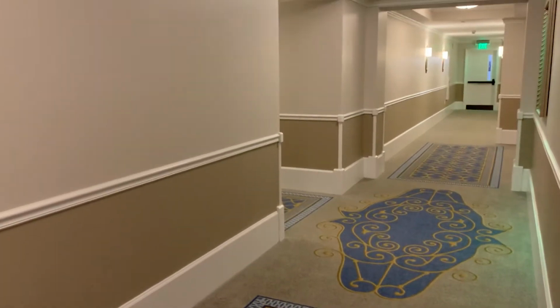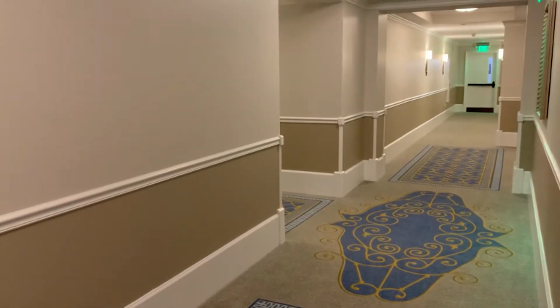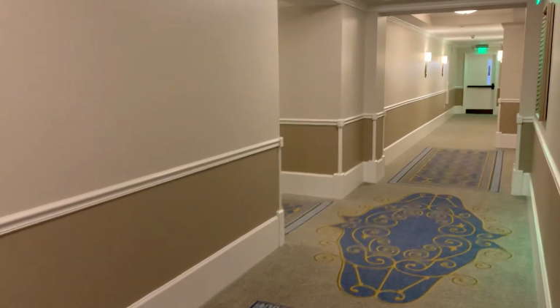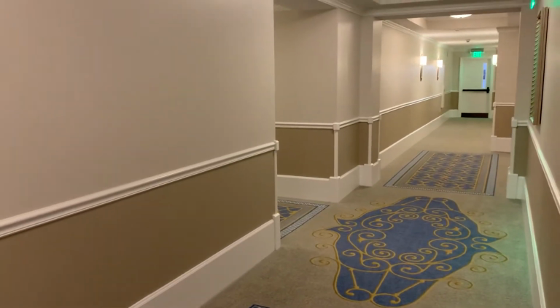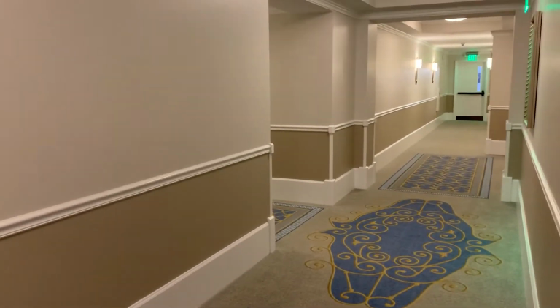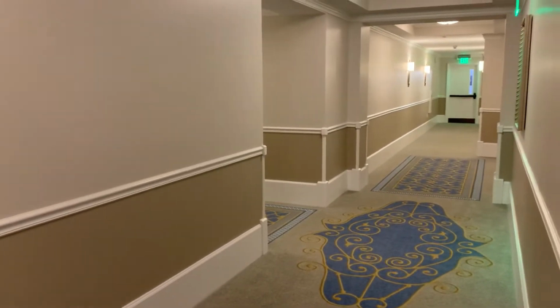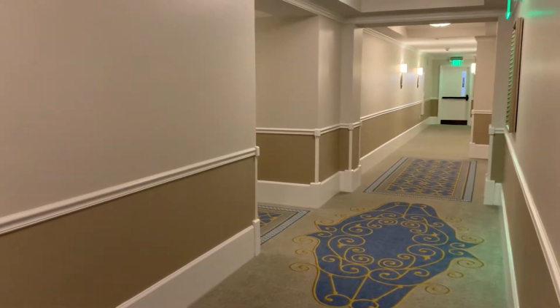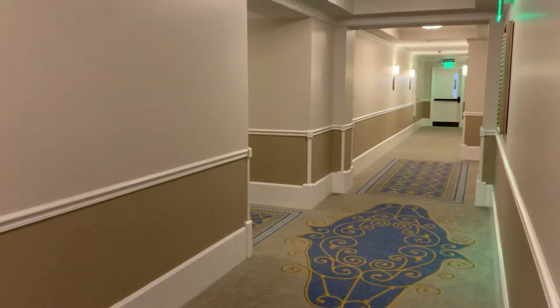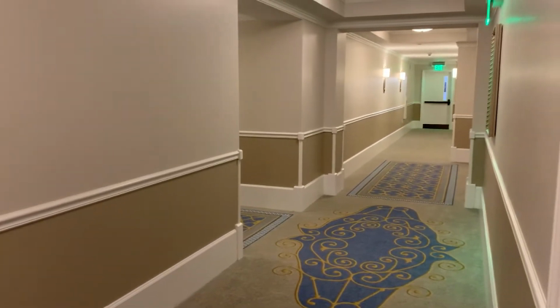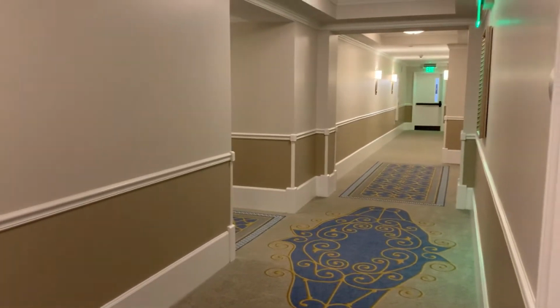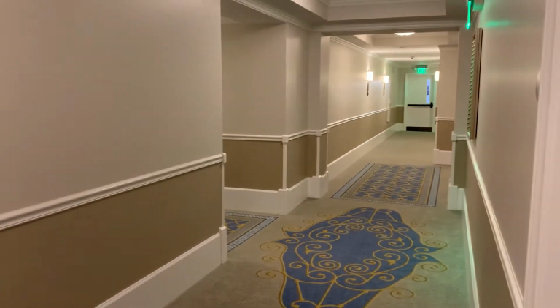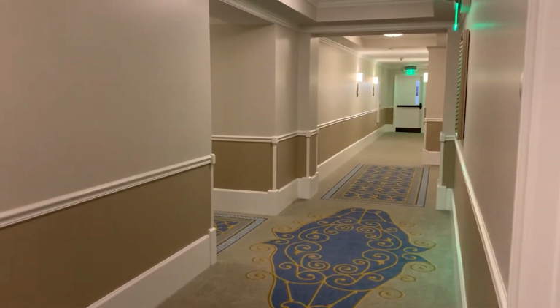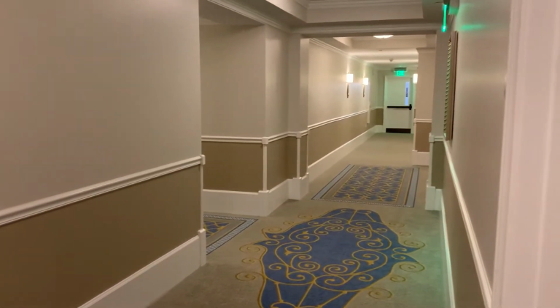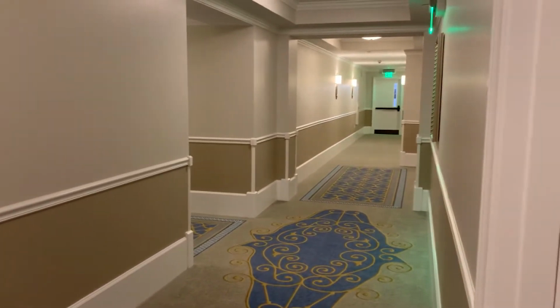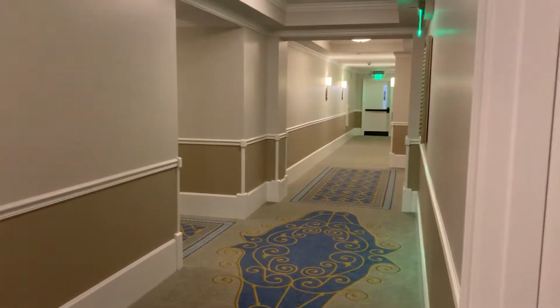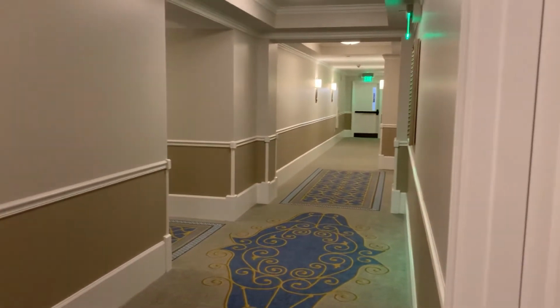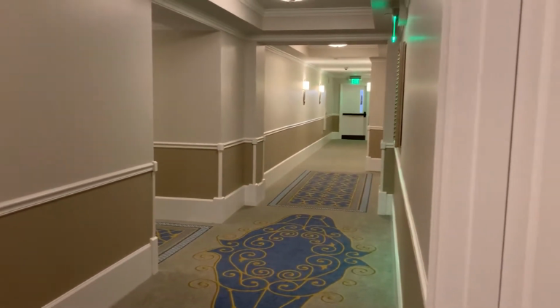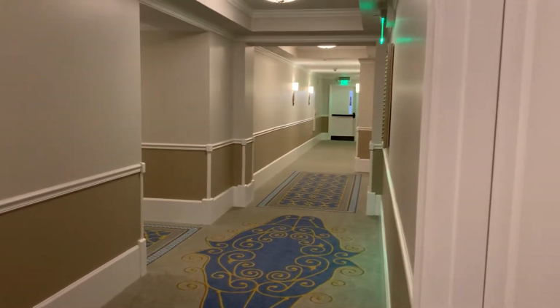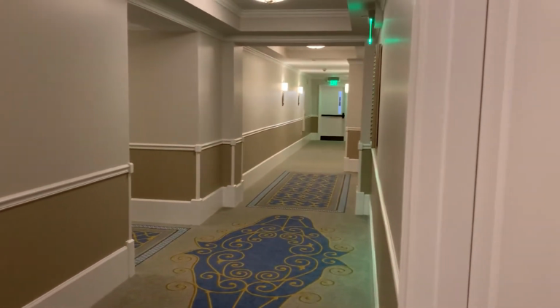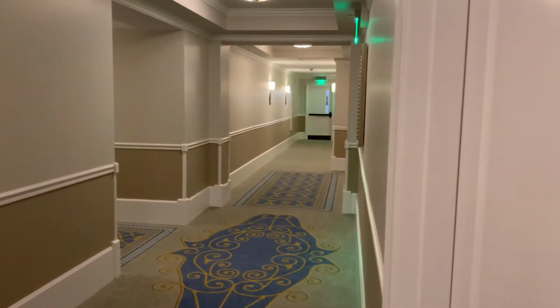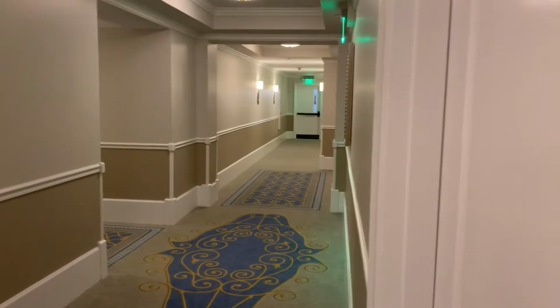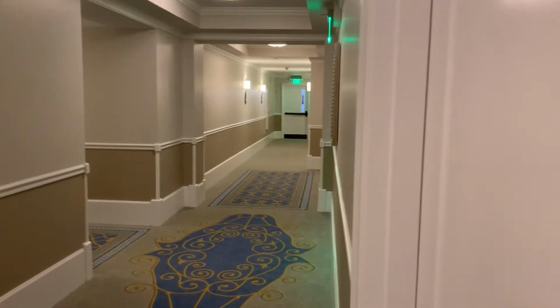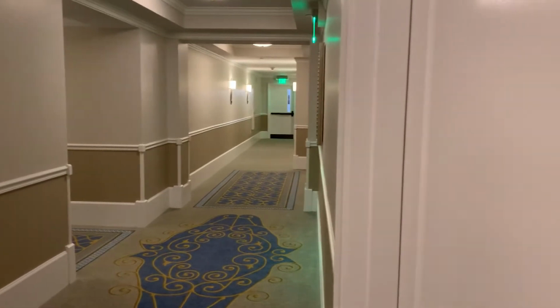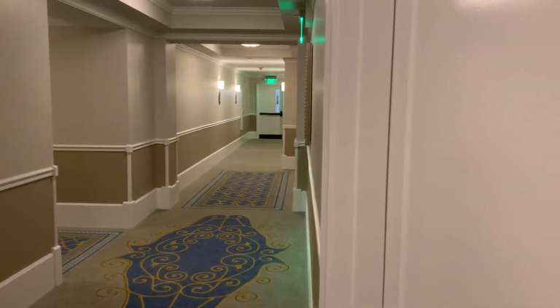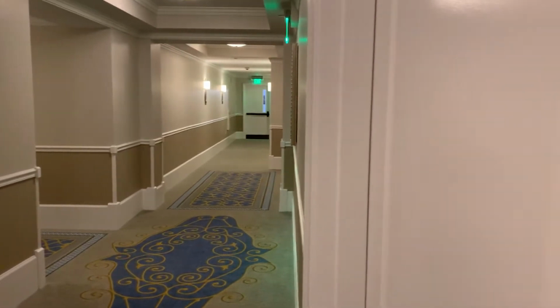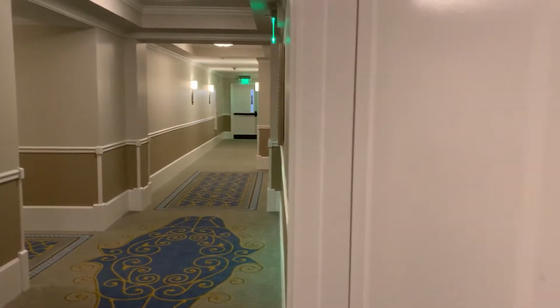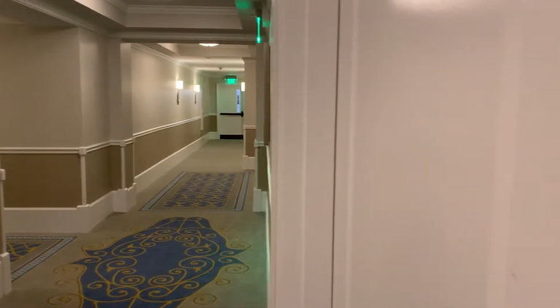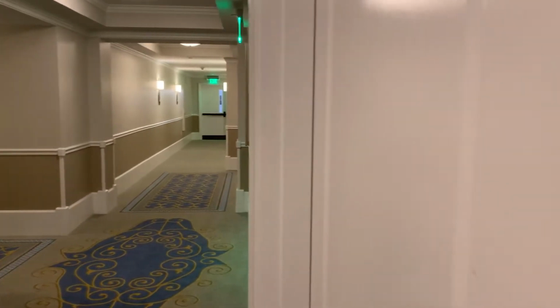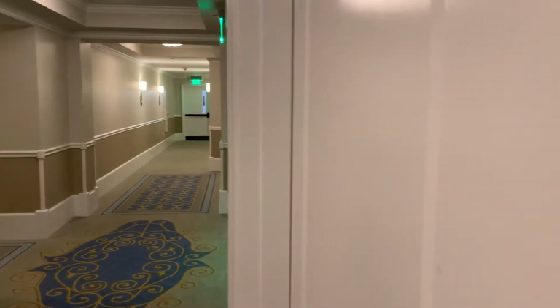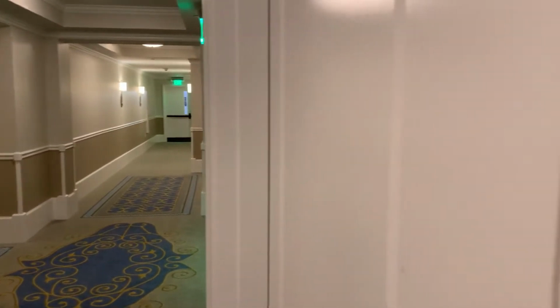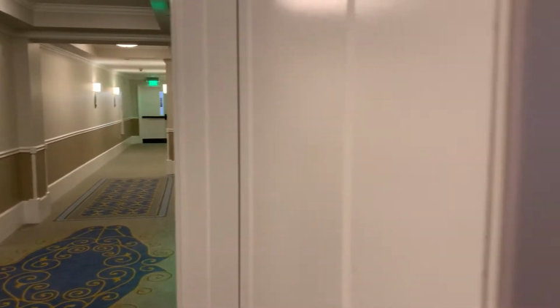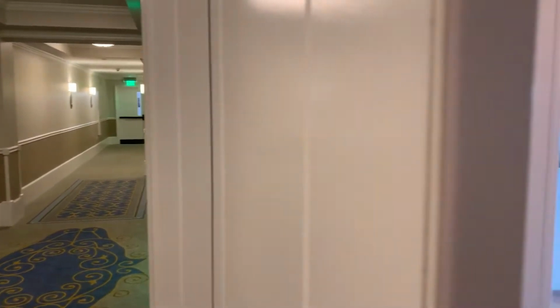The Grand Villa, room 8-9-9-0. Are you ready? Here we go.